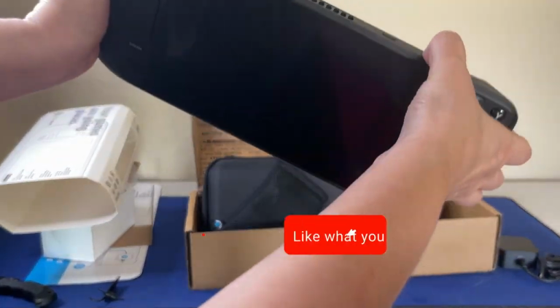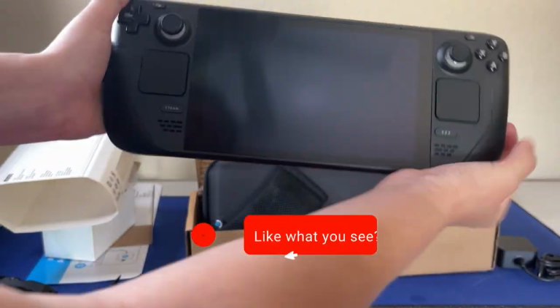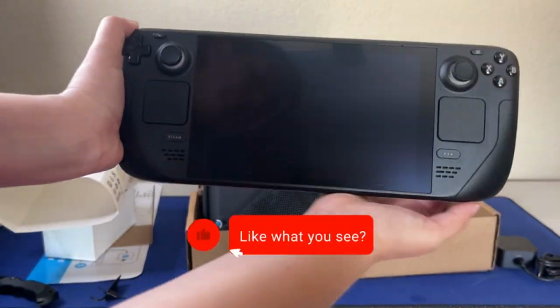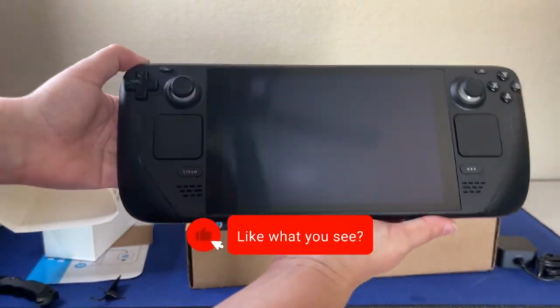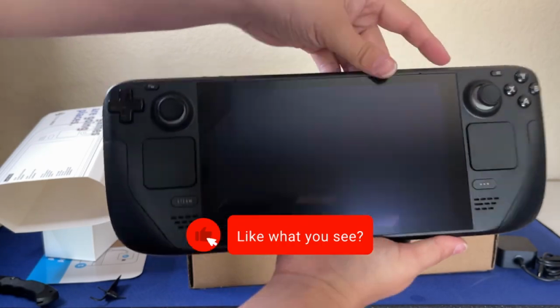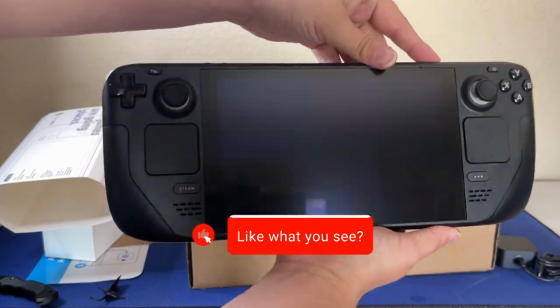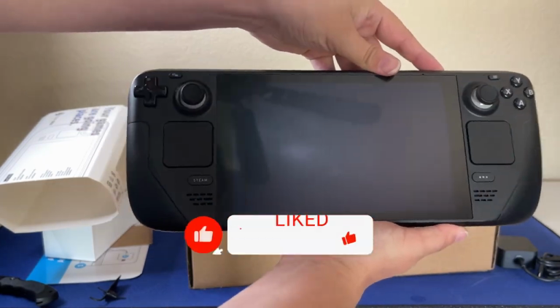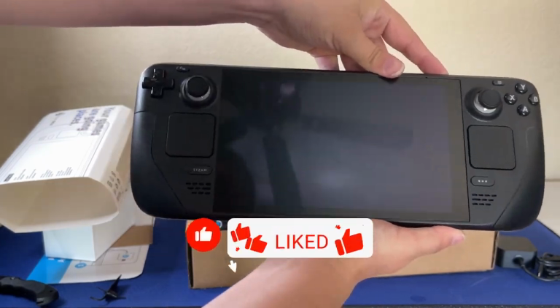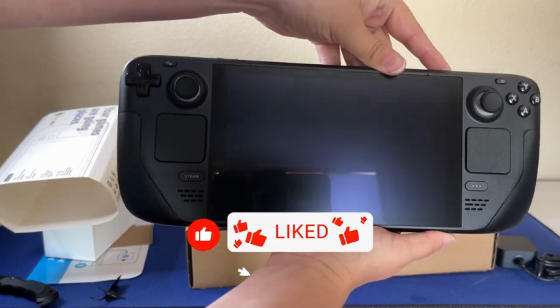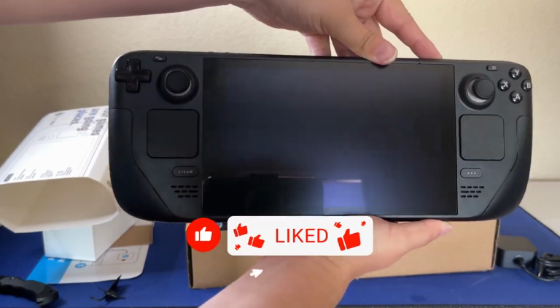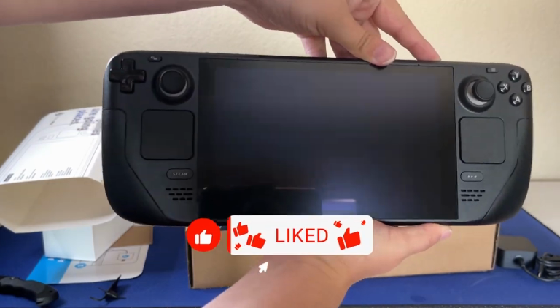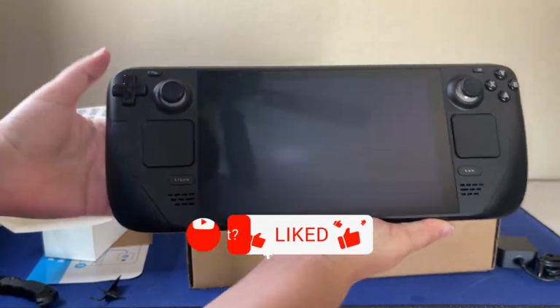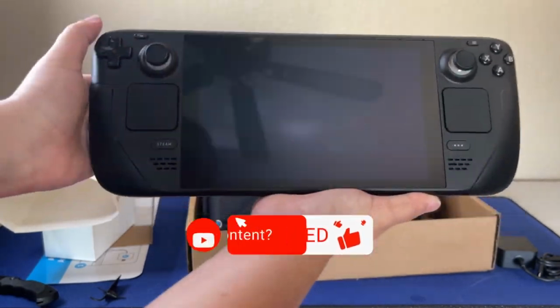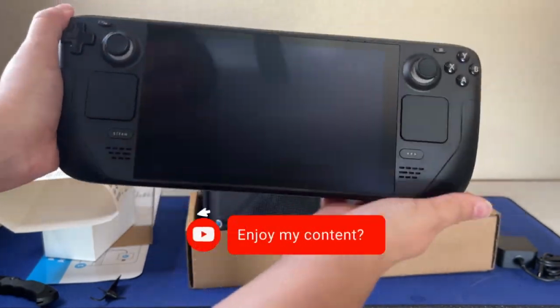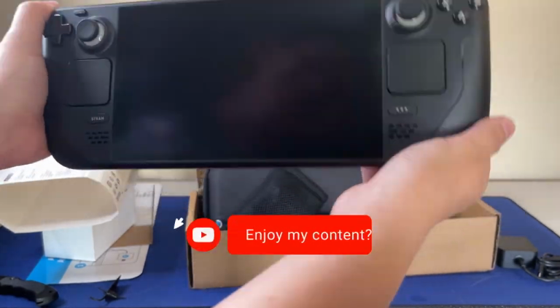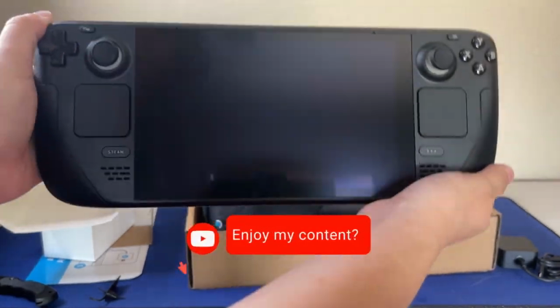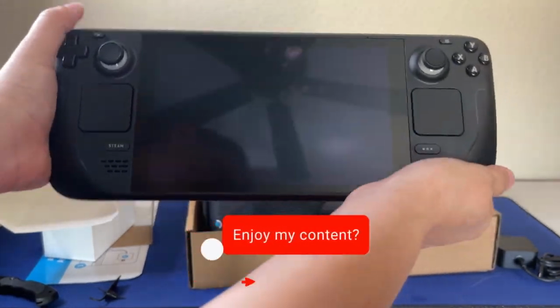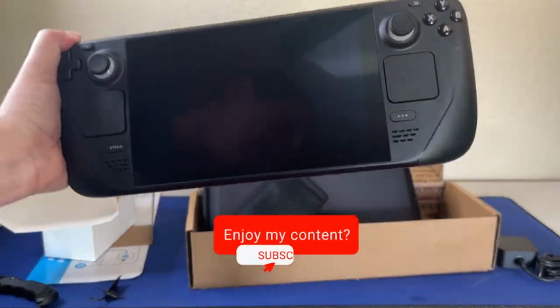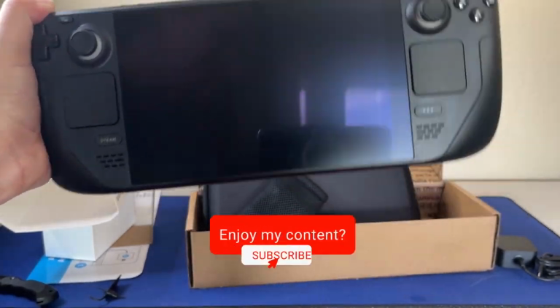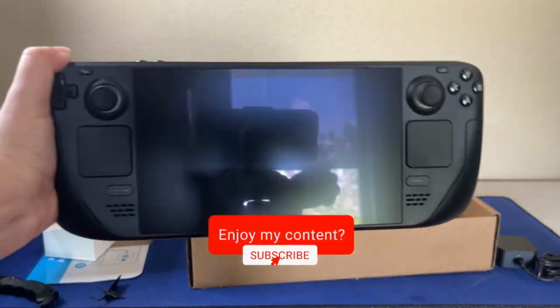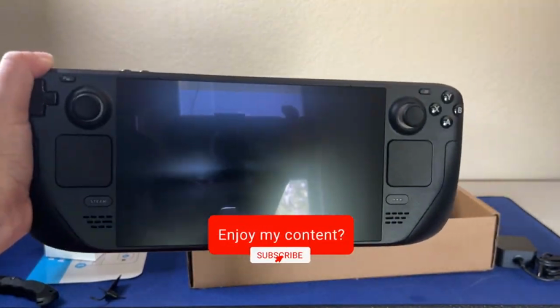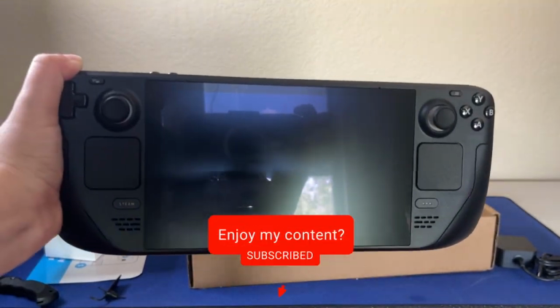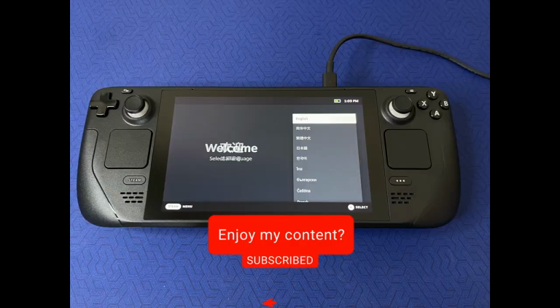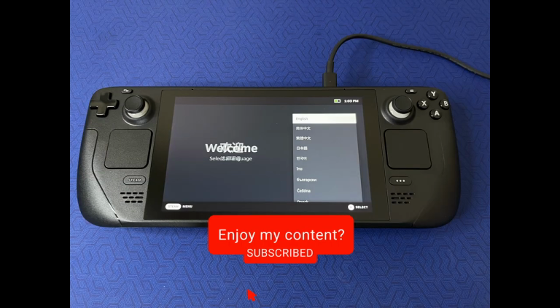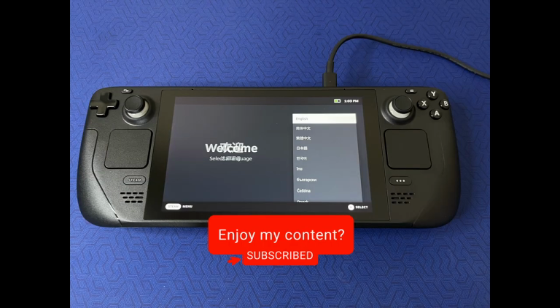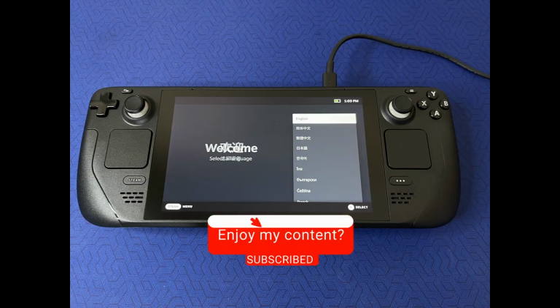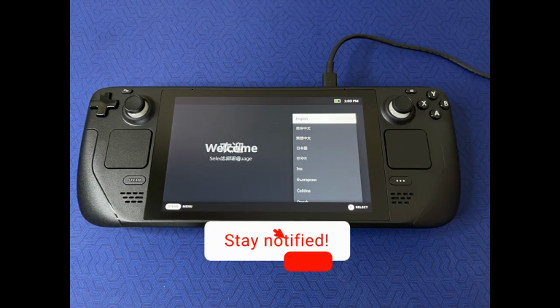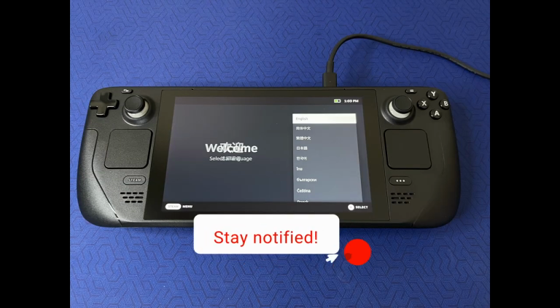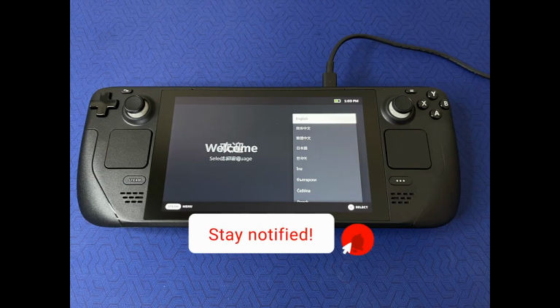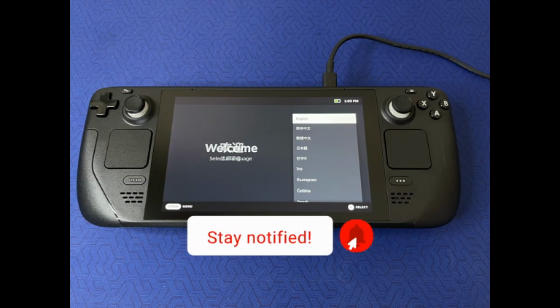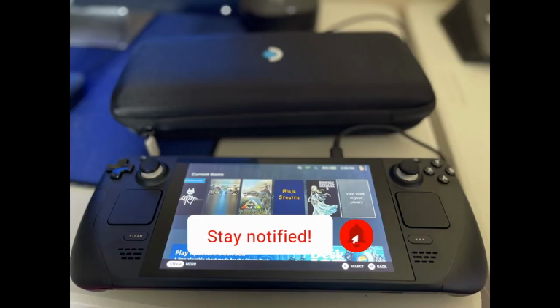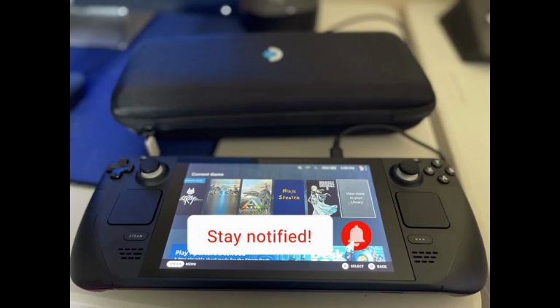This thing is big — like, my hands are little, and this thing is huge. That's what I wanted to show you all. Thank you for watching.